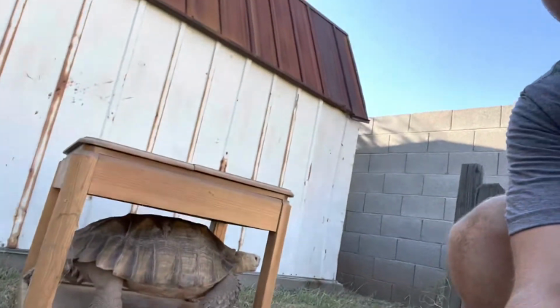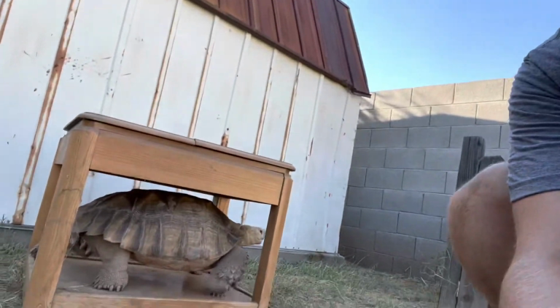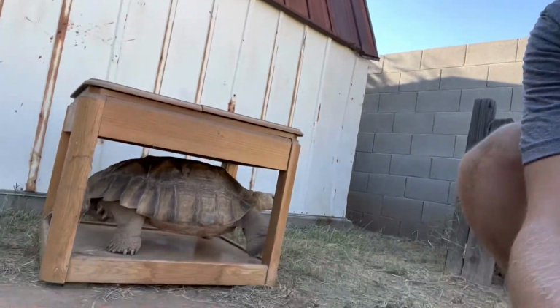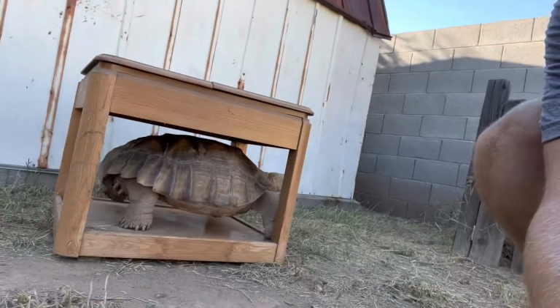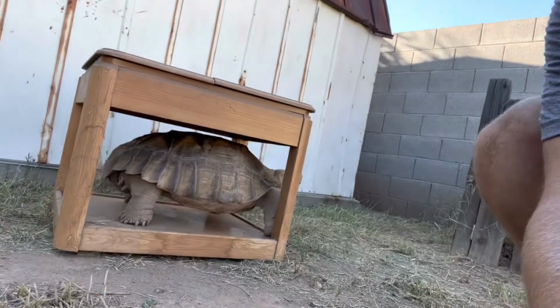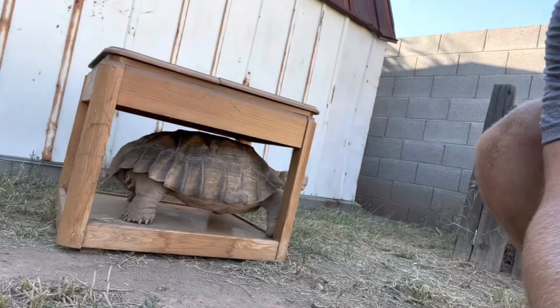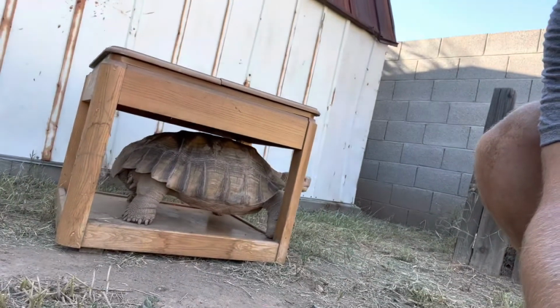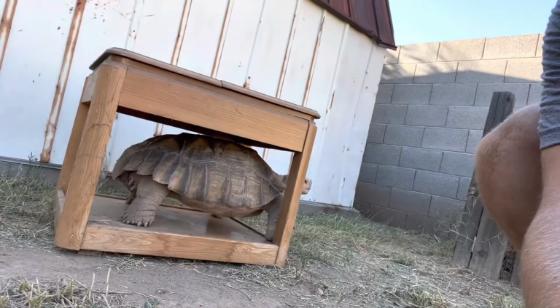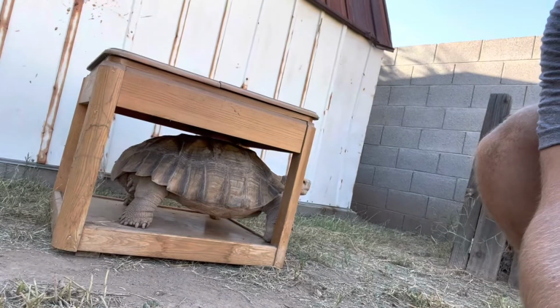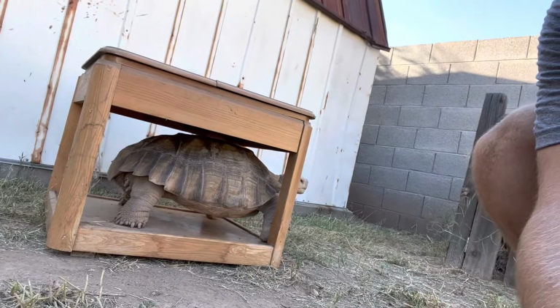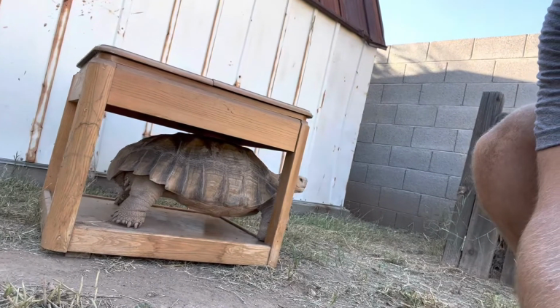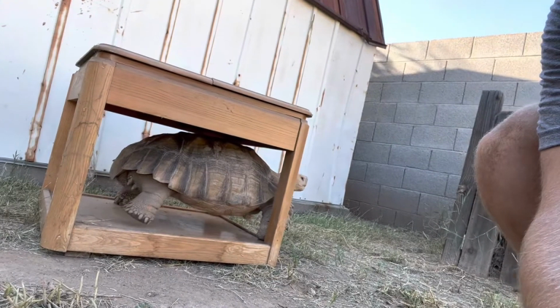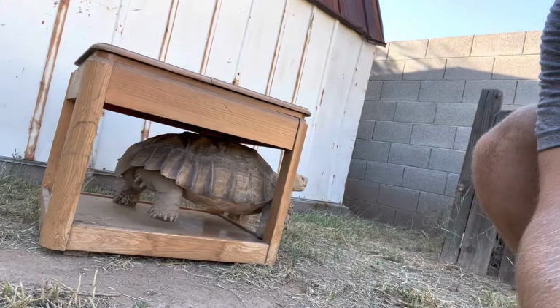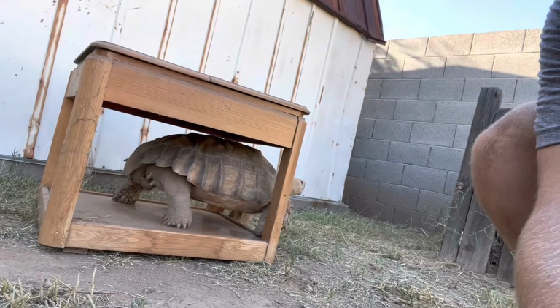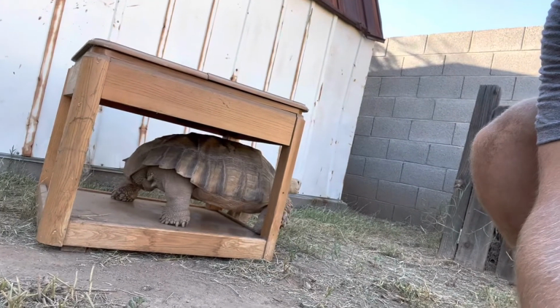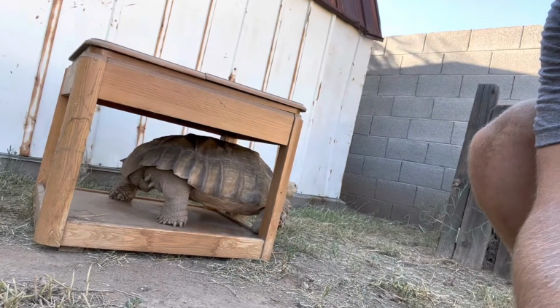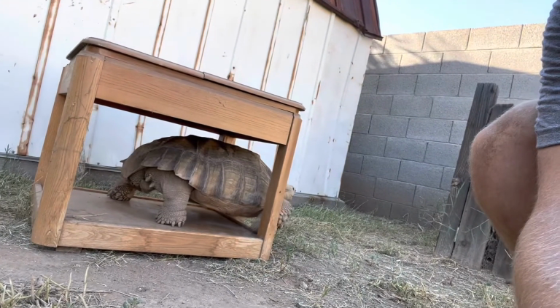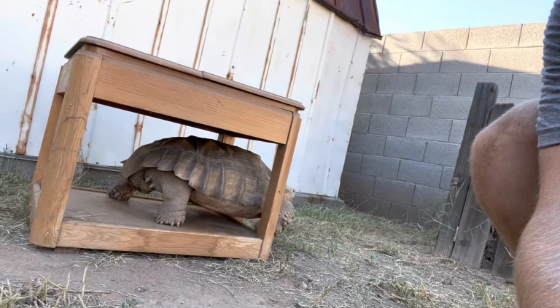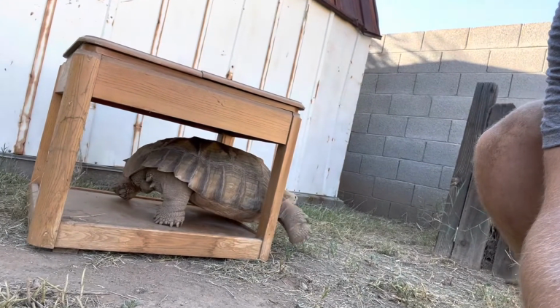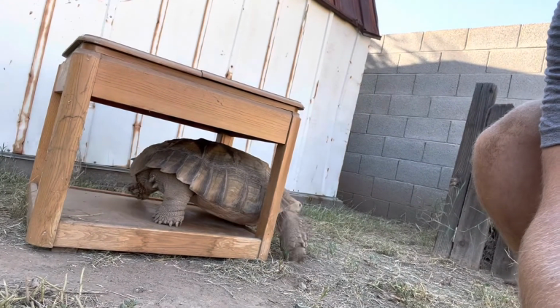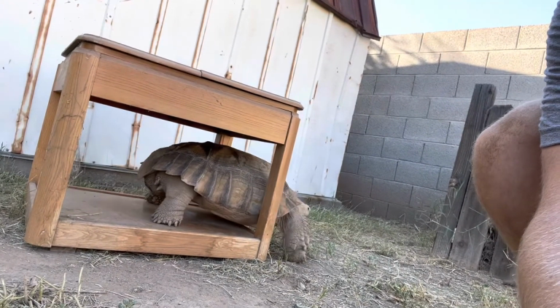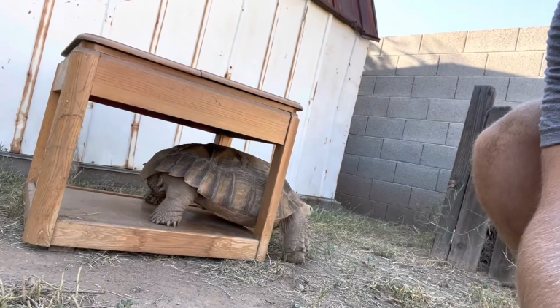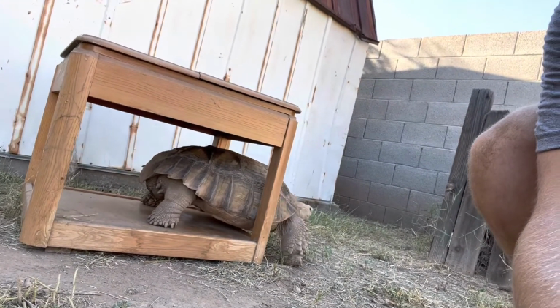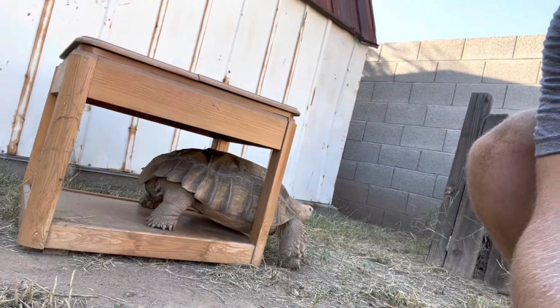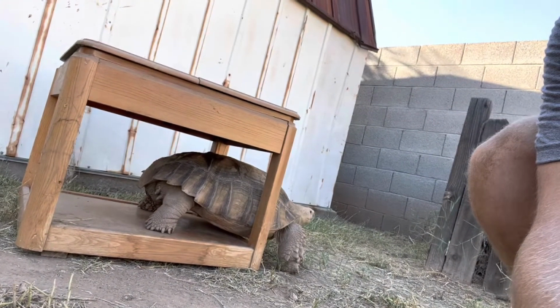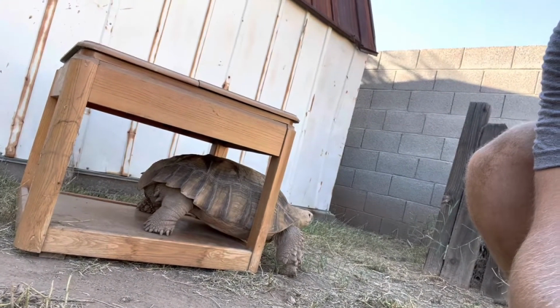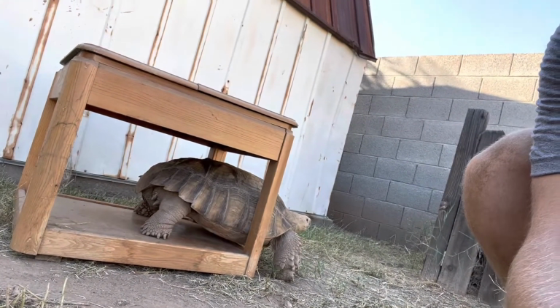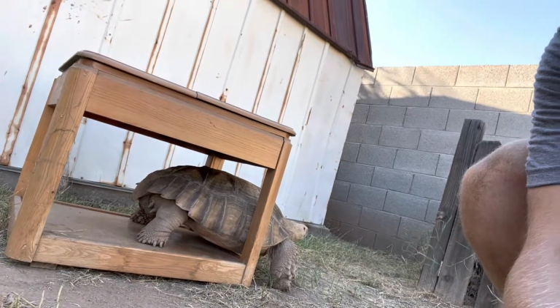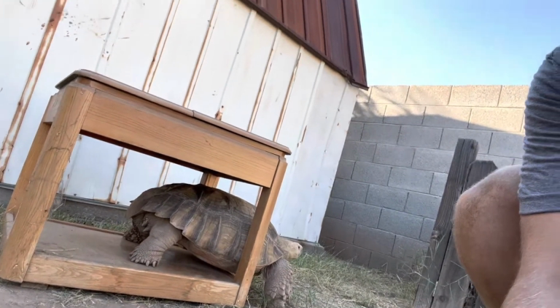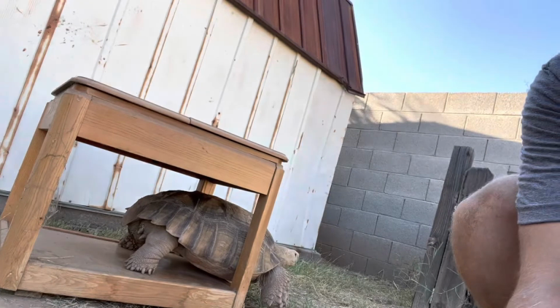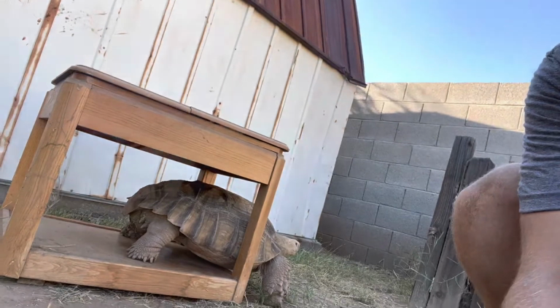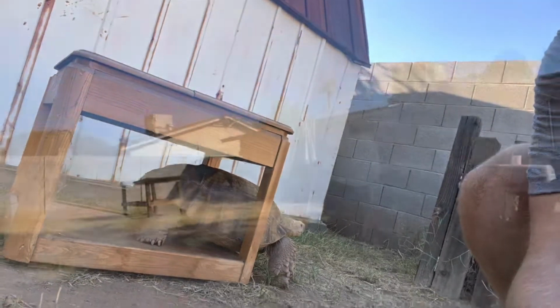Not every day you see one of these. This guy's just crawling around cruising. Pretty cool.